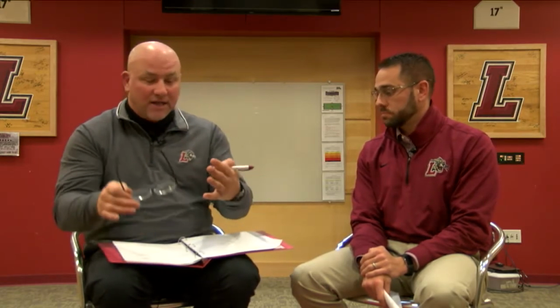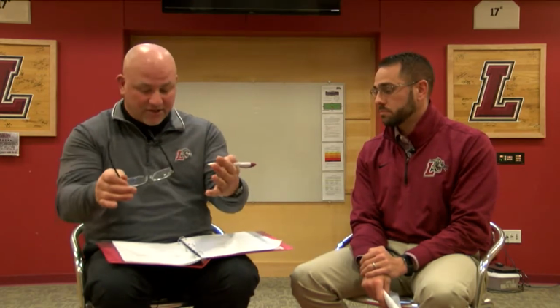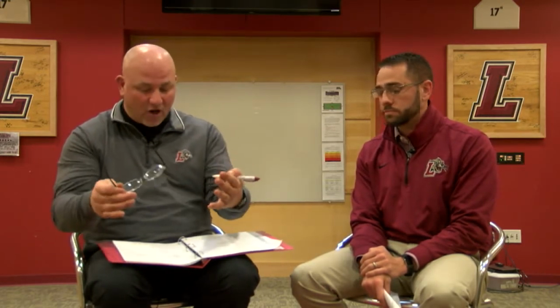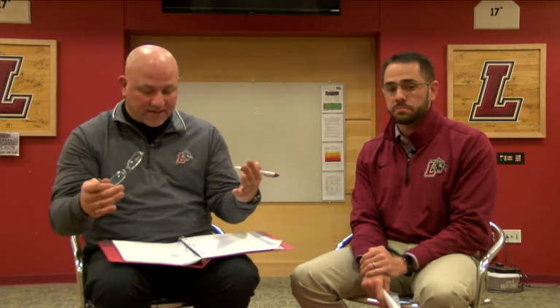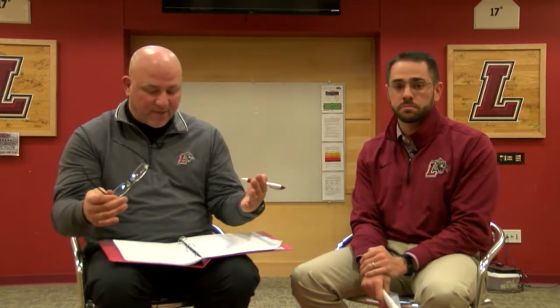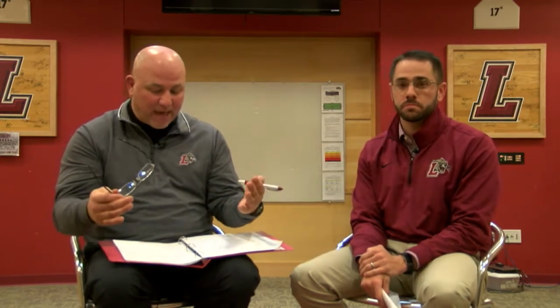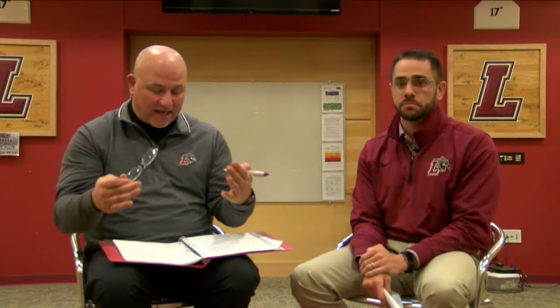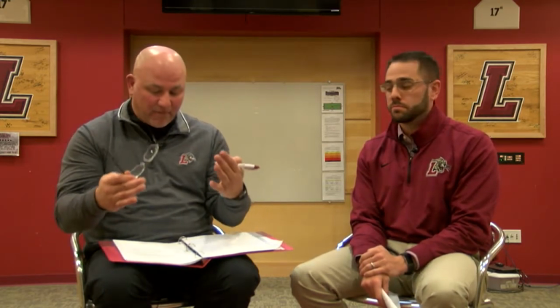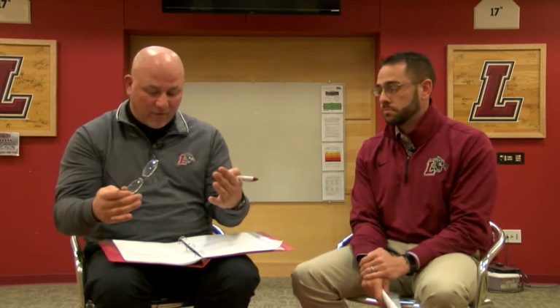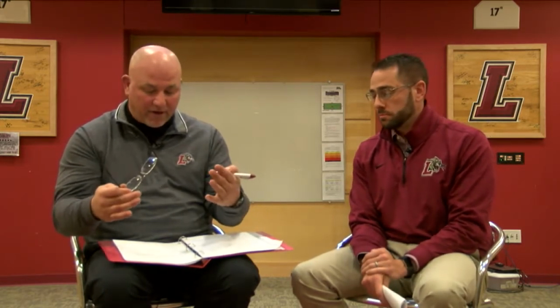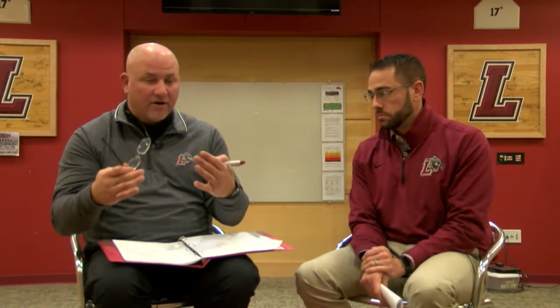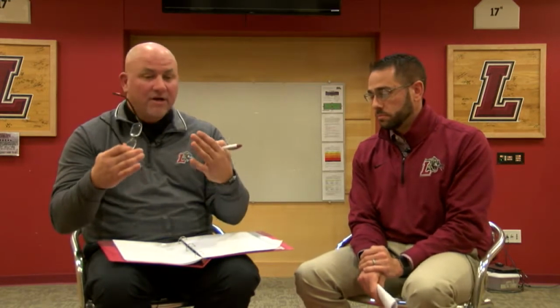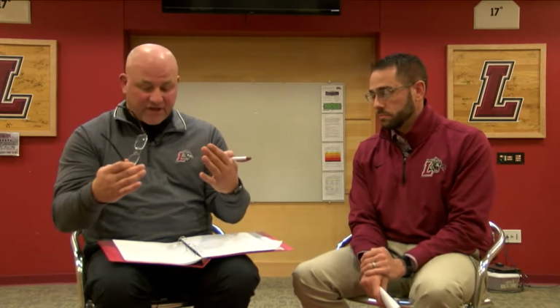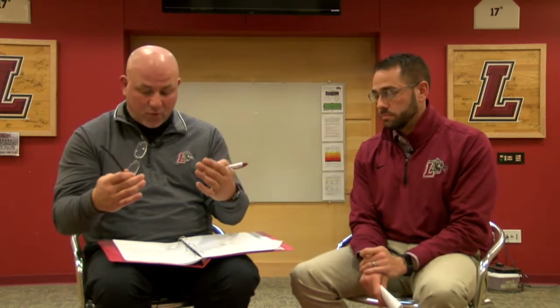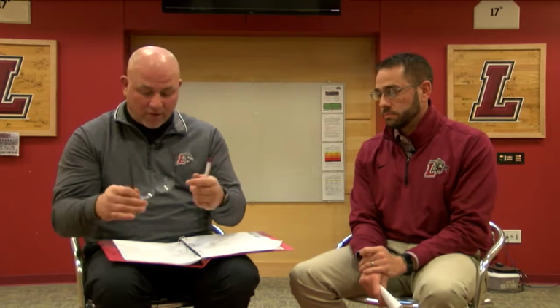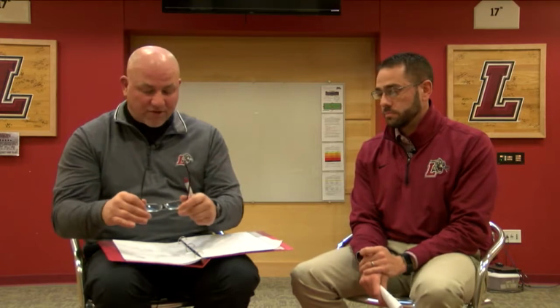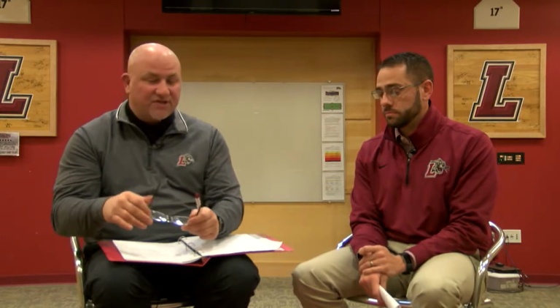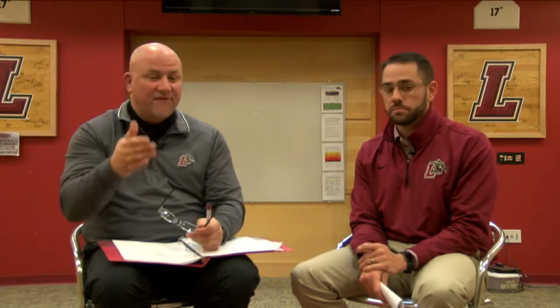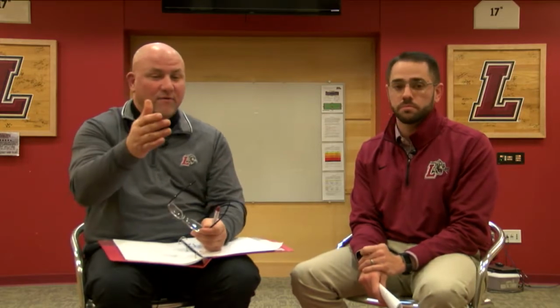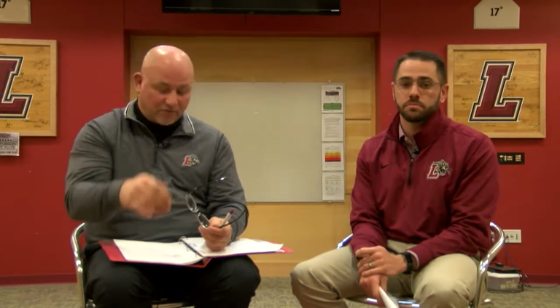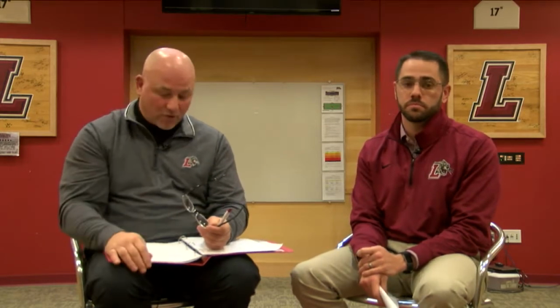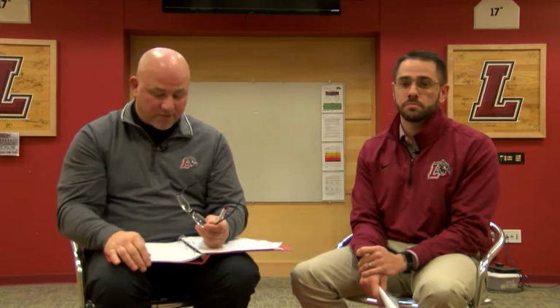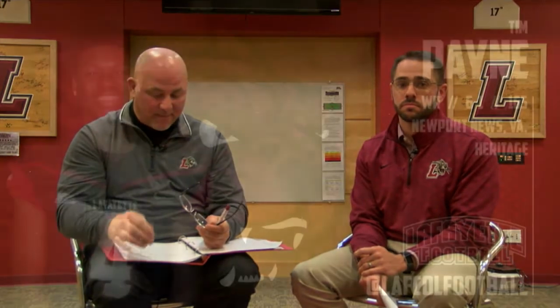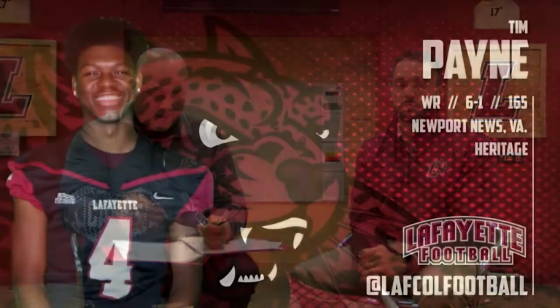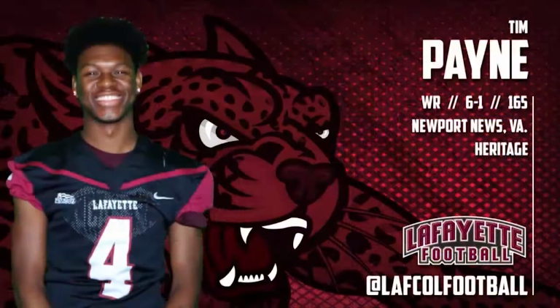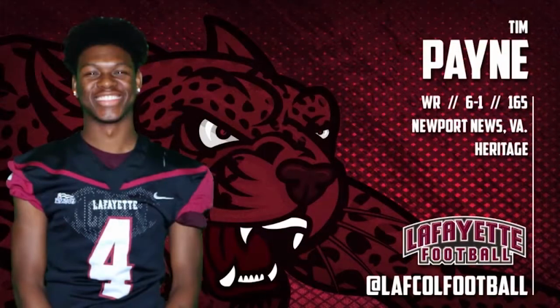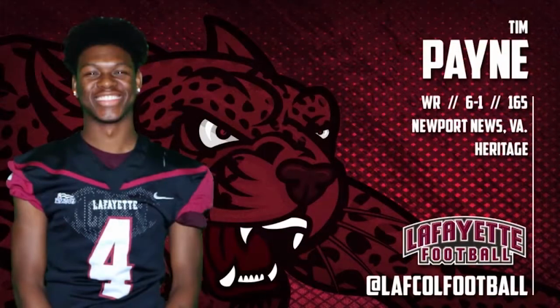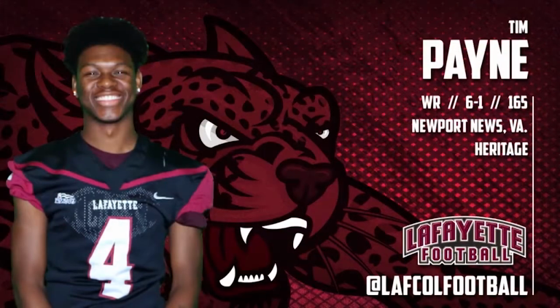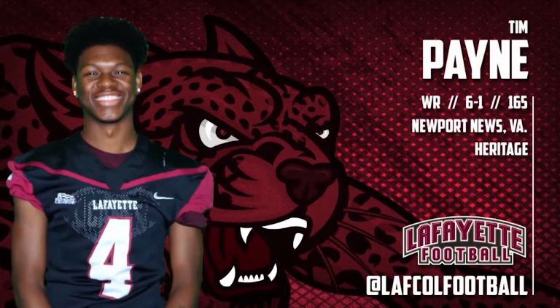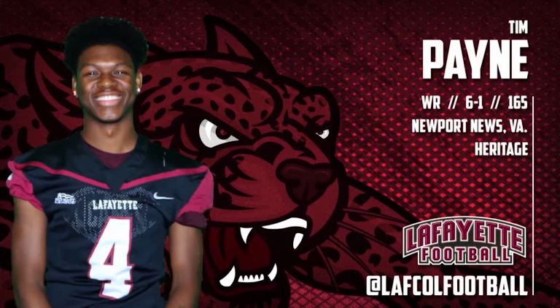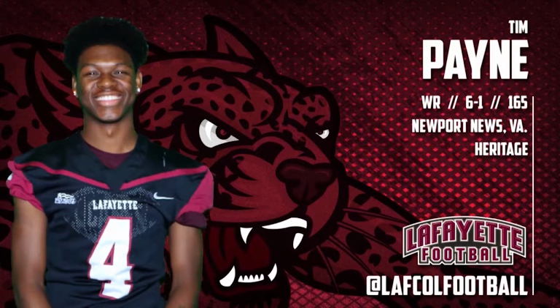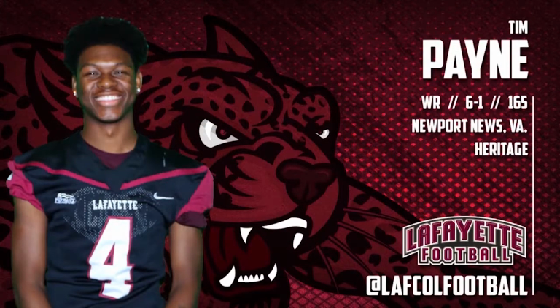Let's talk about Tim Payne, number four, 6'1", 165 pounds. Let's roll some tape — Heritage High School, Newport News.